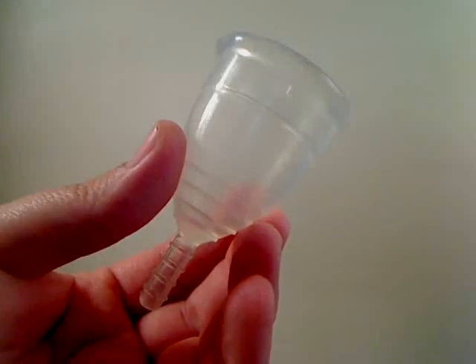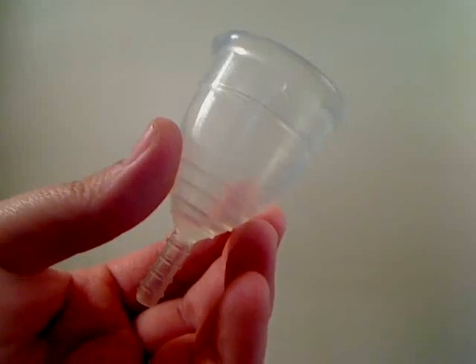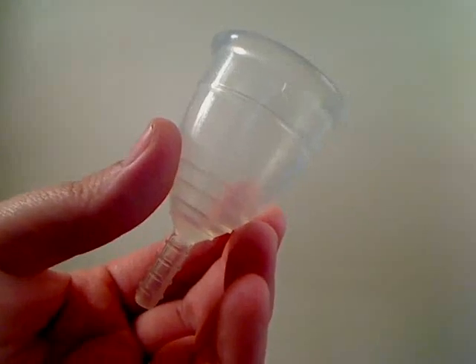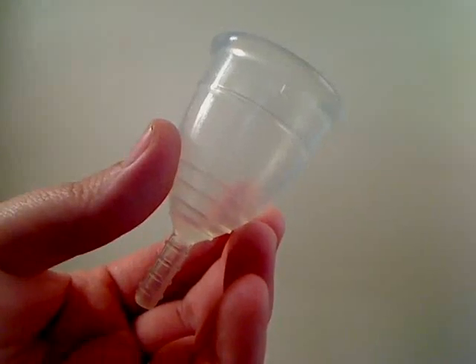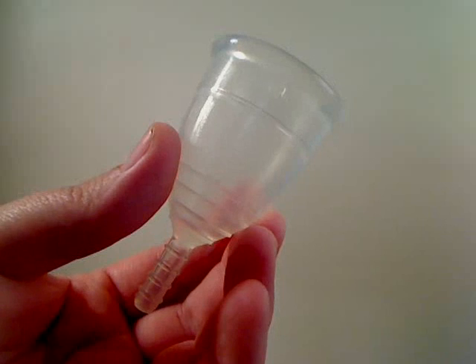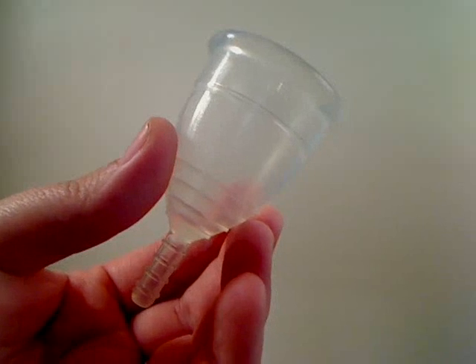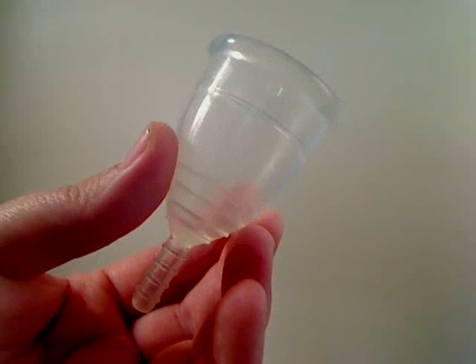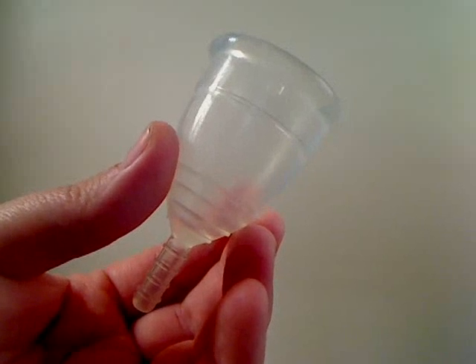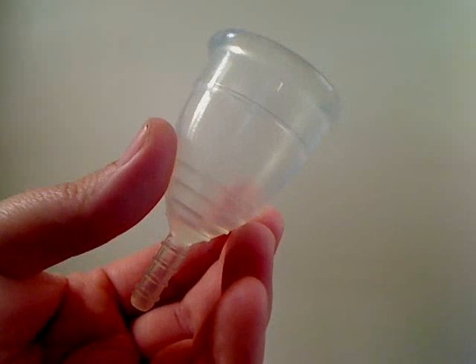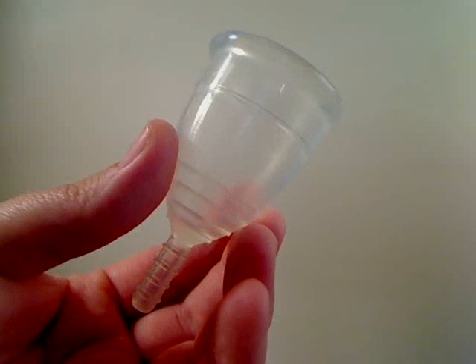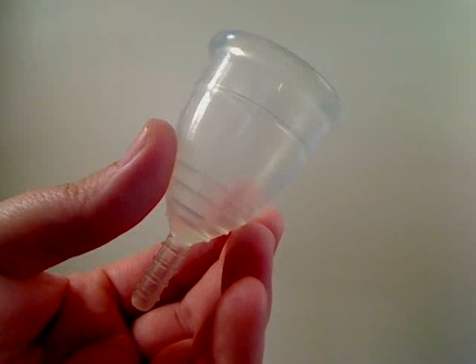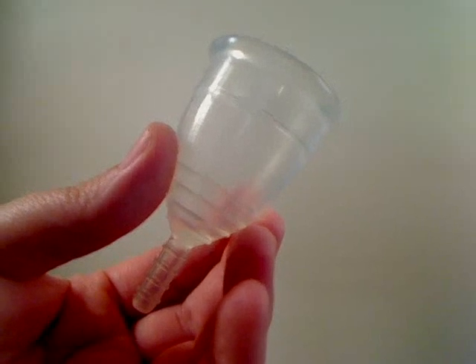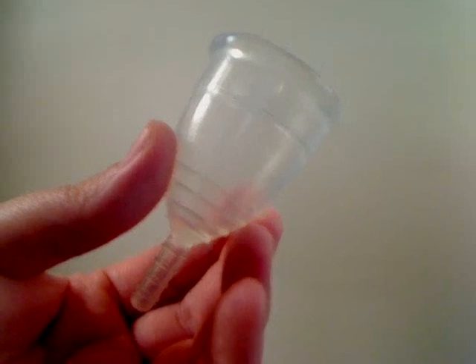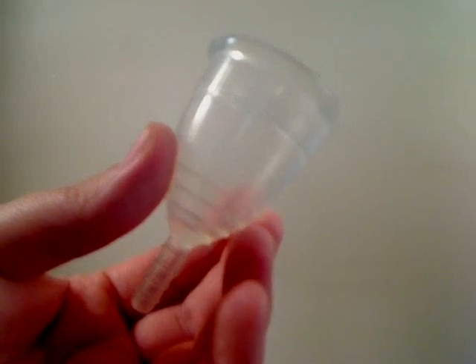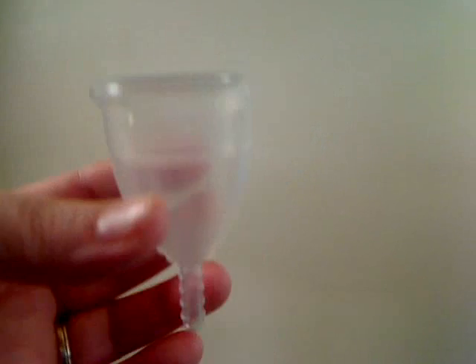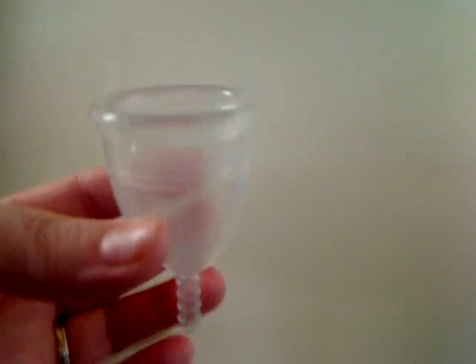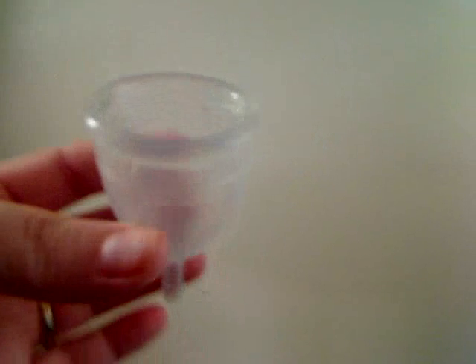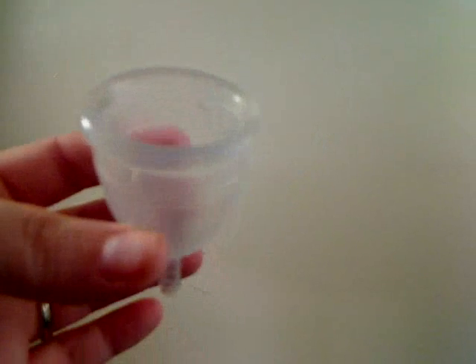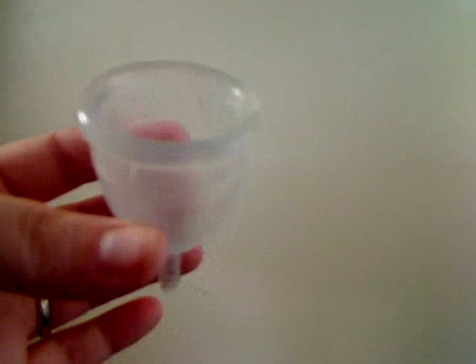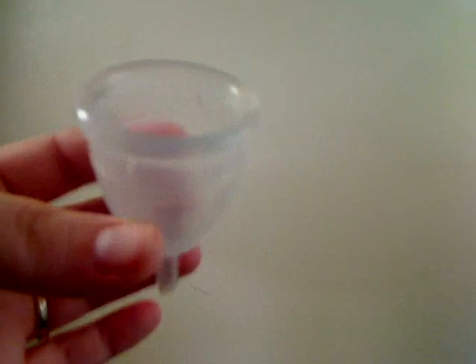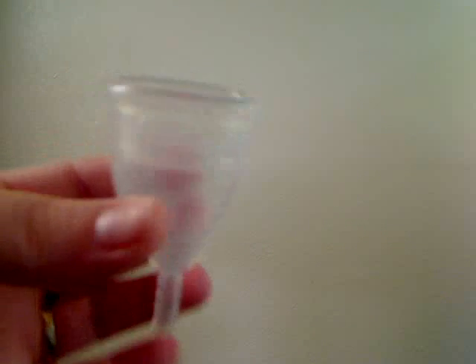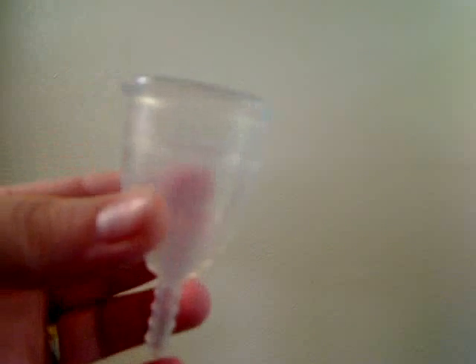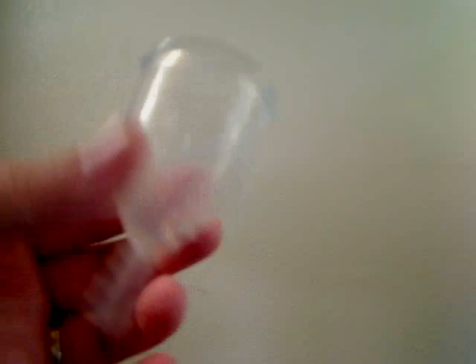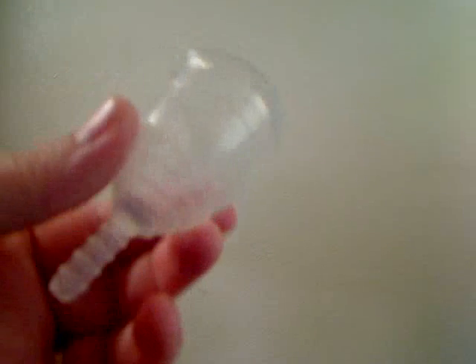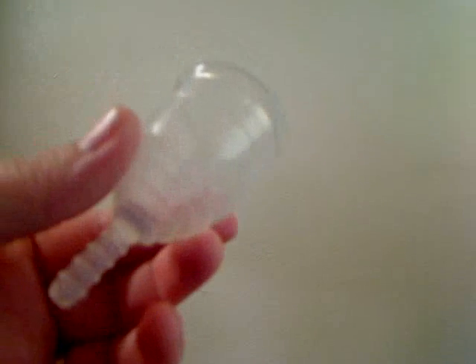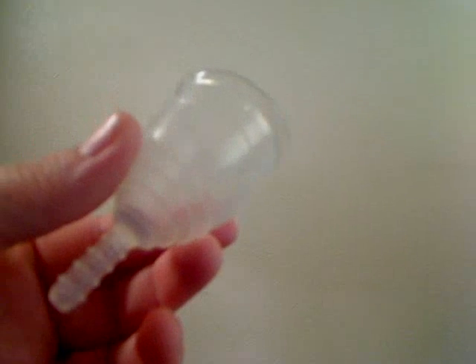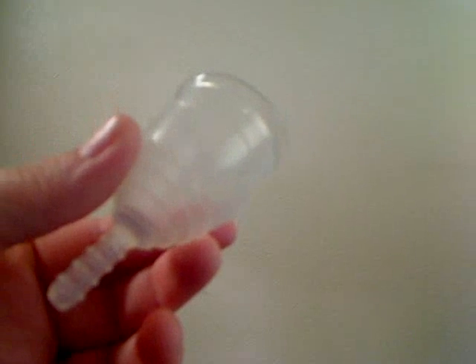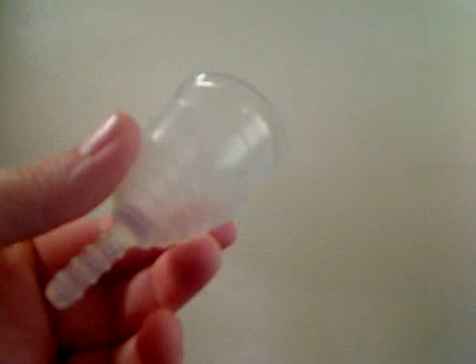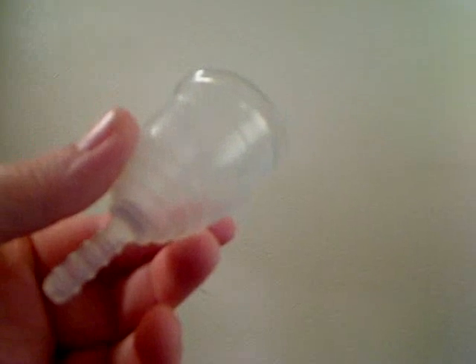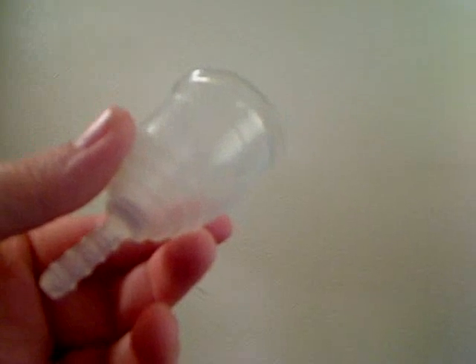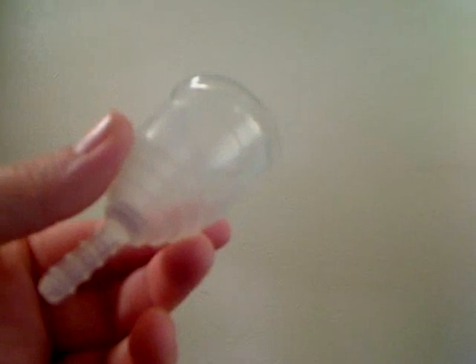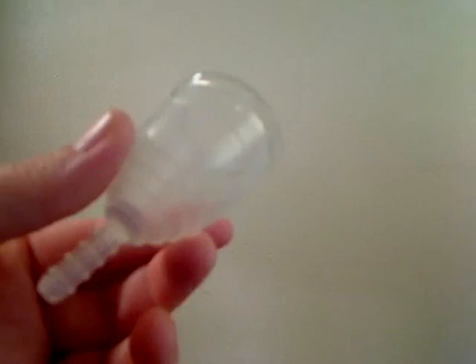It will be nice and clean after you wash it — the blood comes off, so it's not like you're putting old stuff back inside of you or anything.